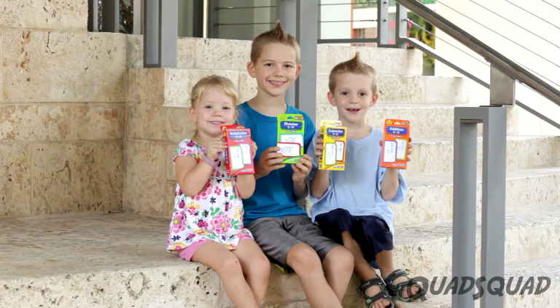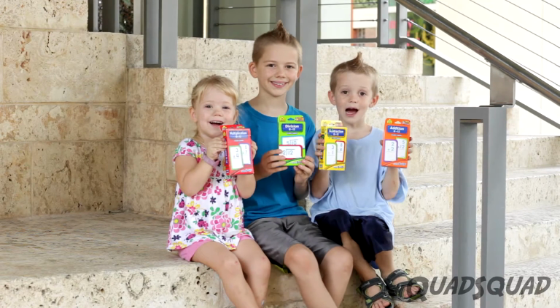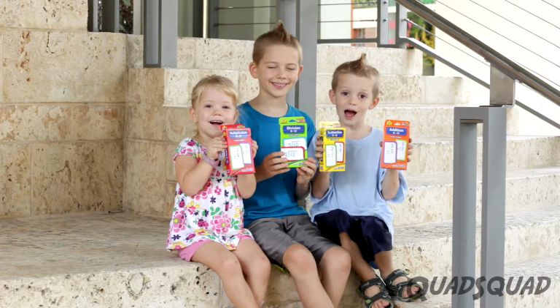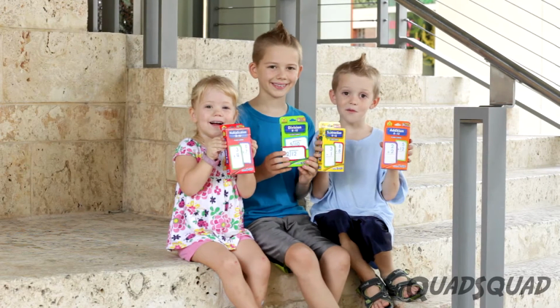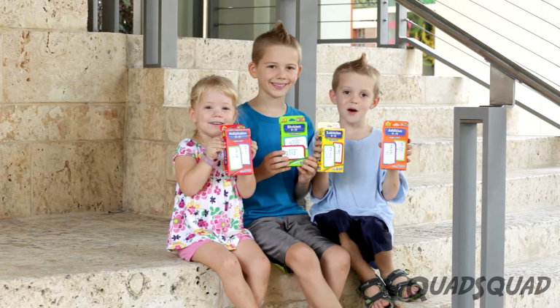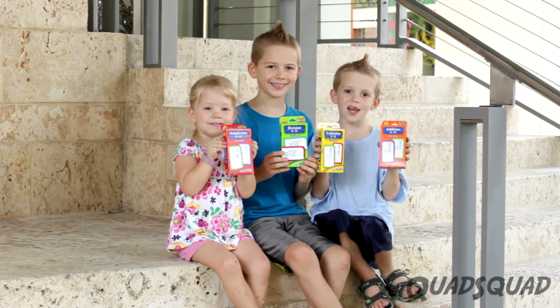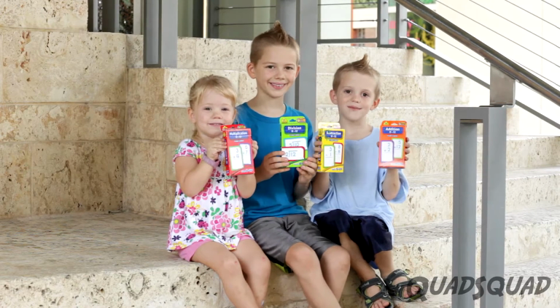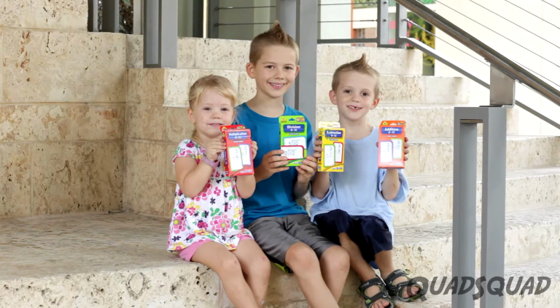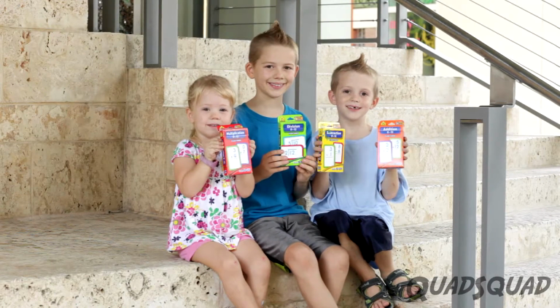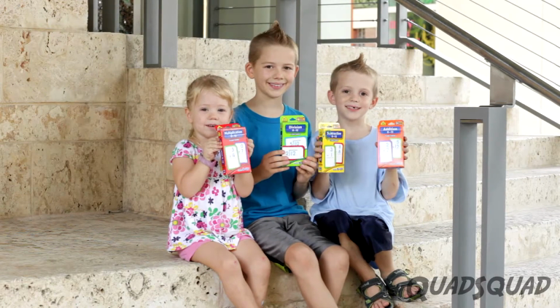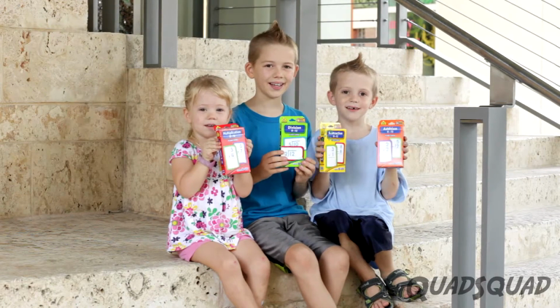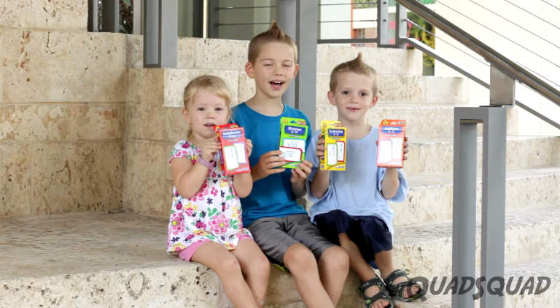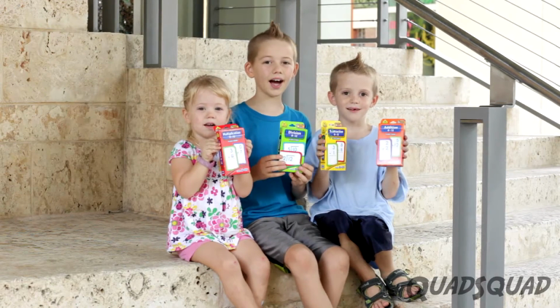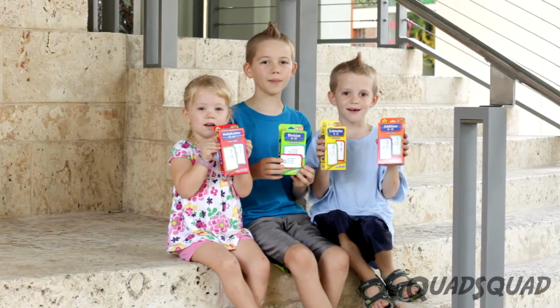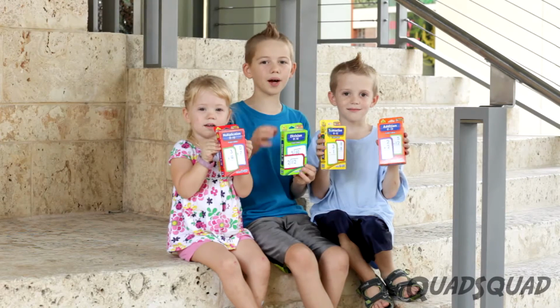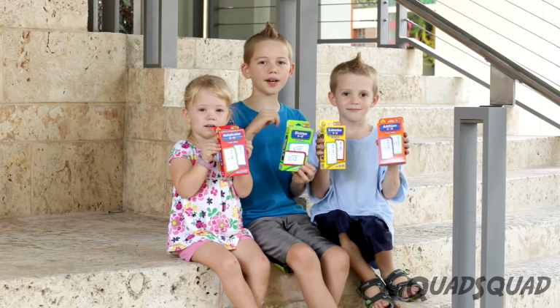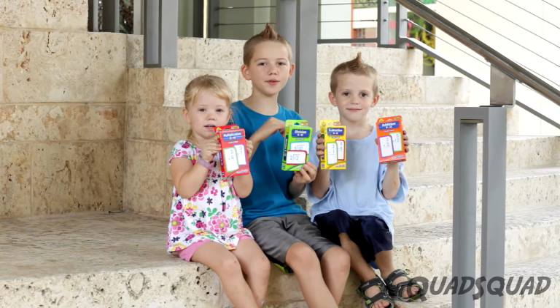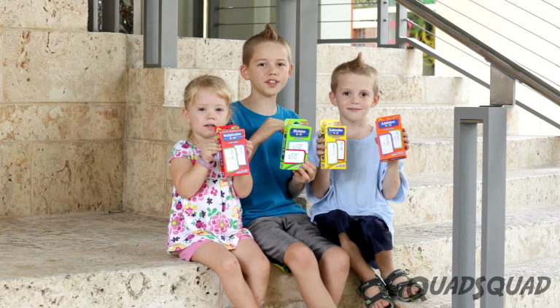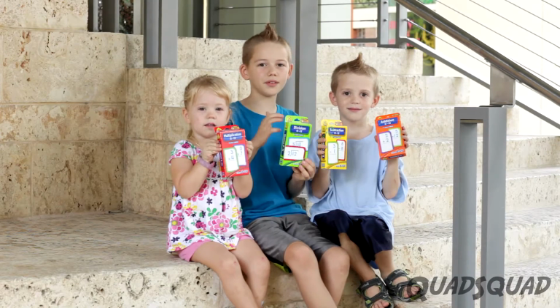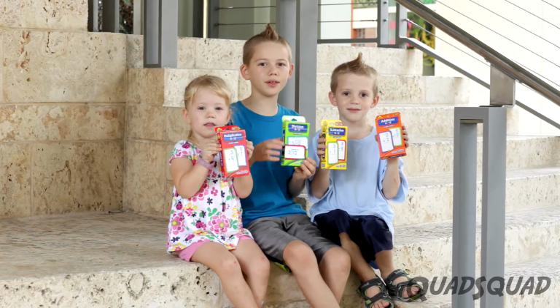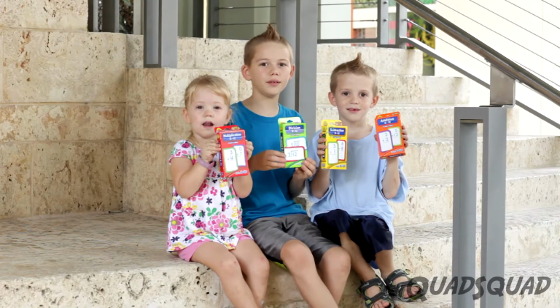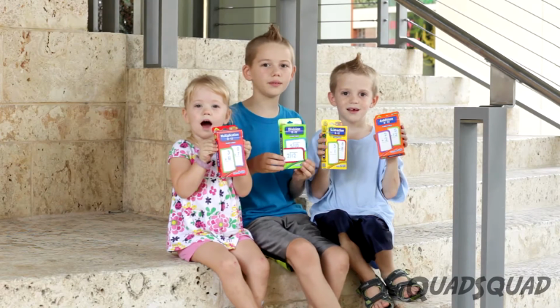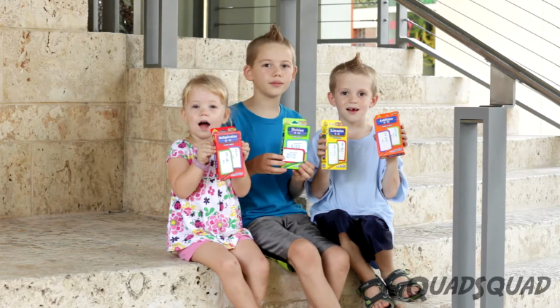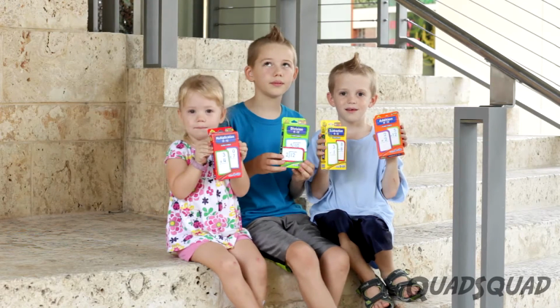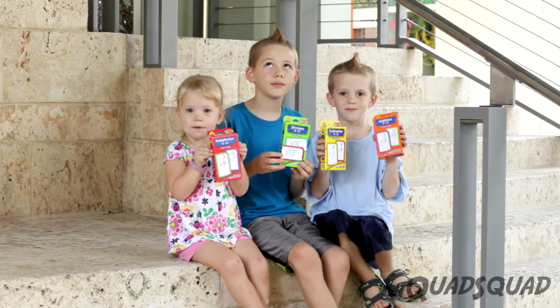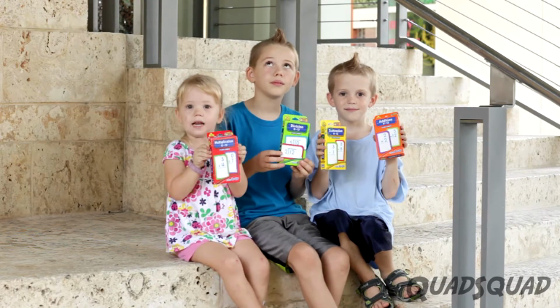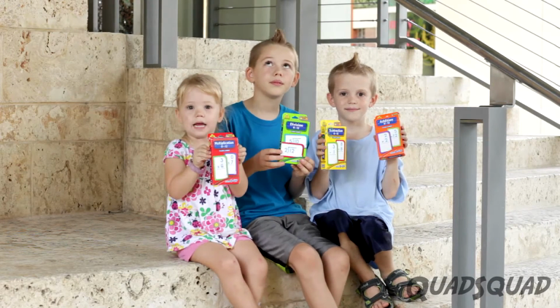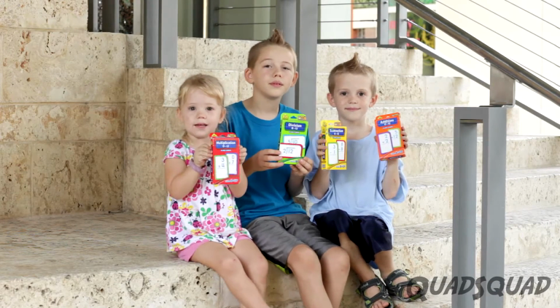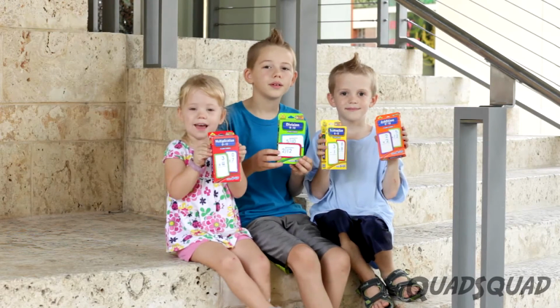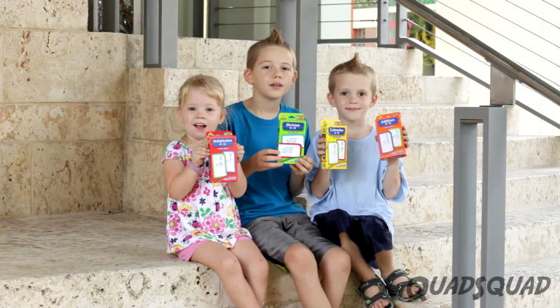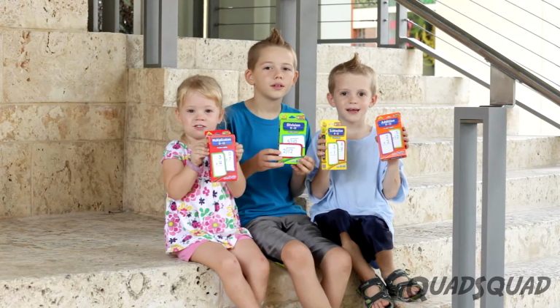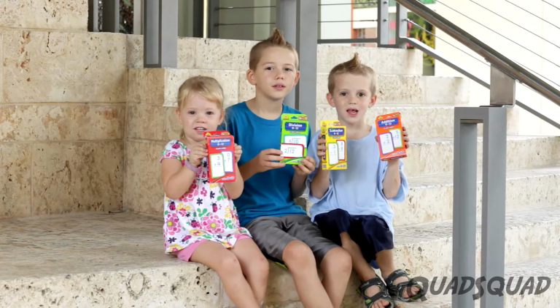Hi, my name is Justin. Hi, my name is Ethan. Hi, my name is Ashley.